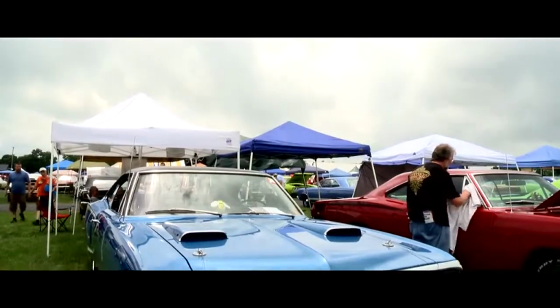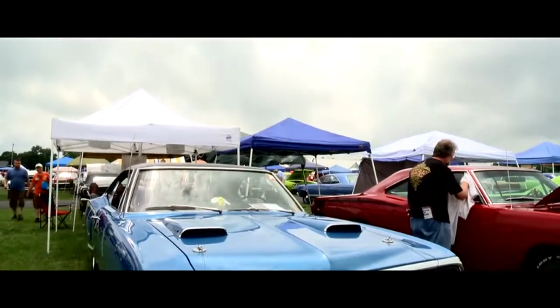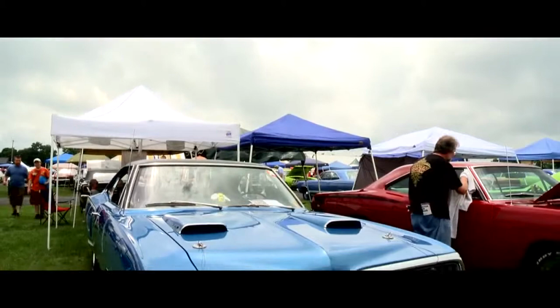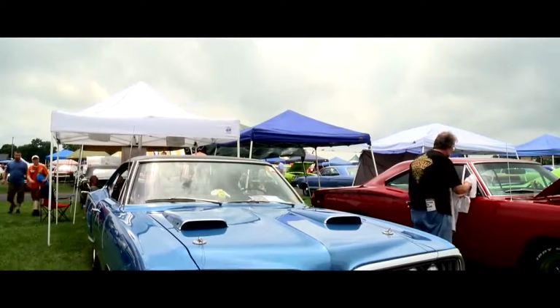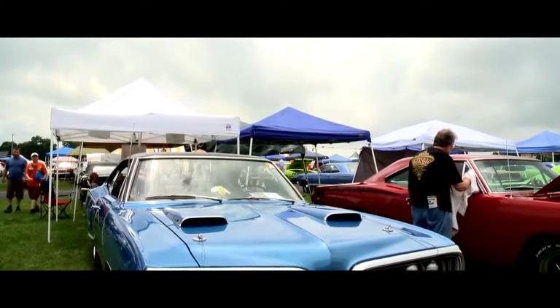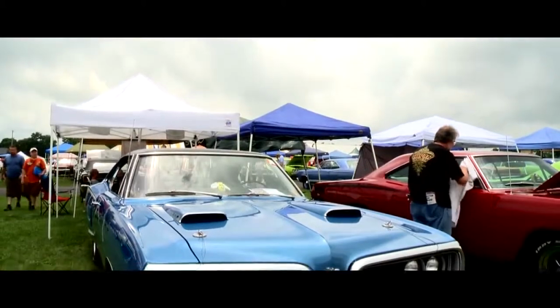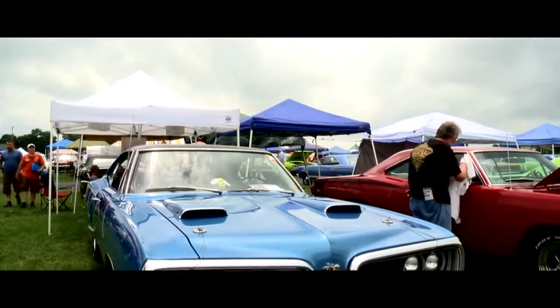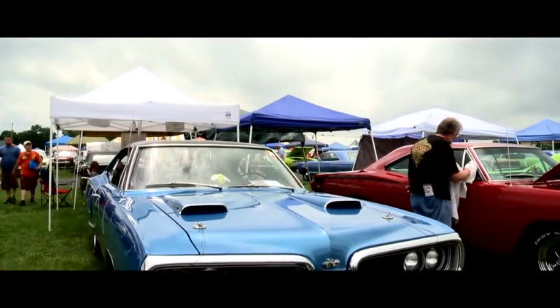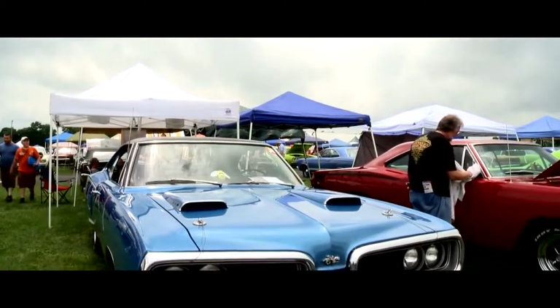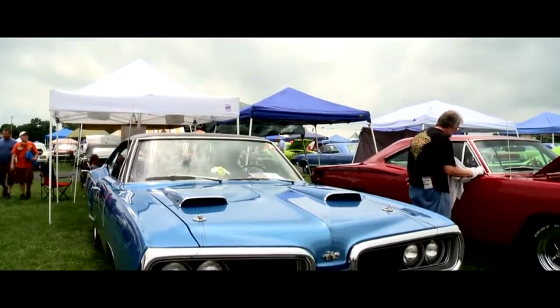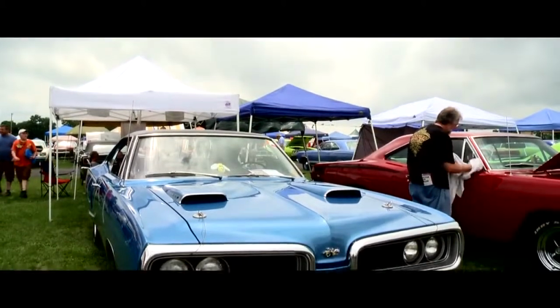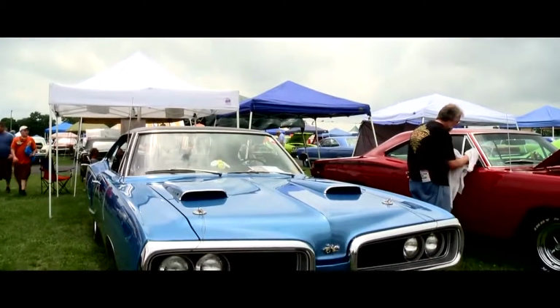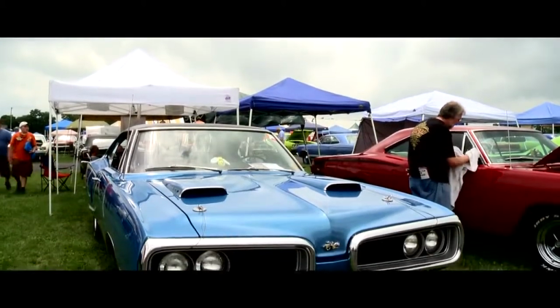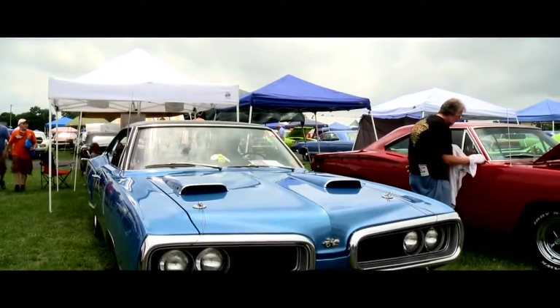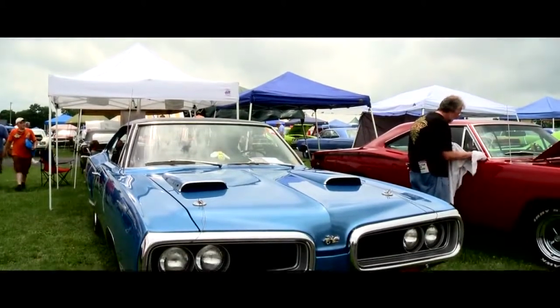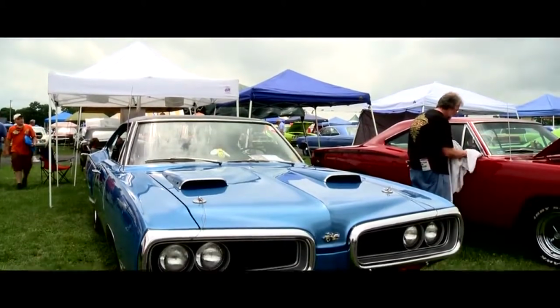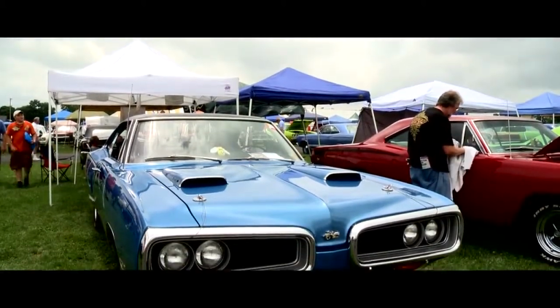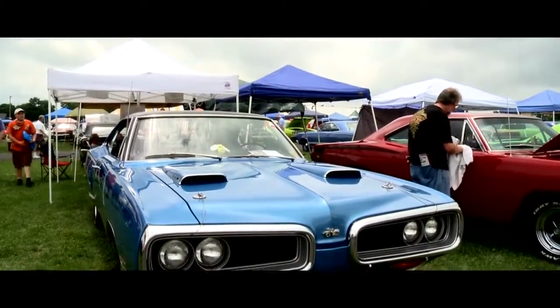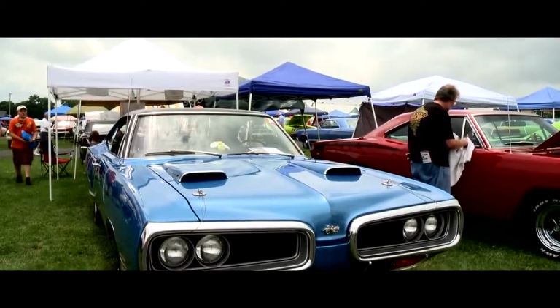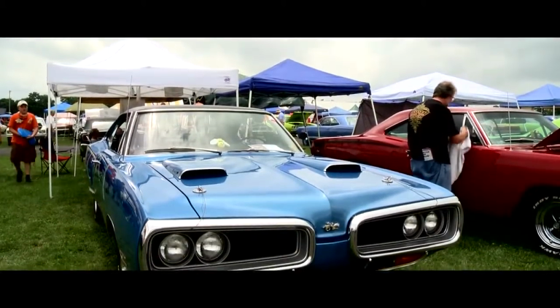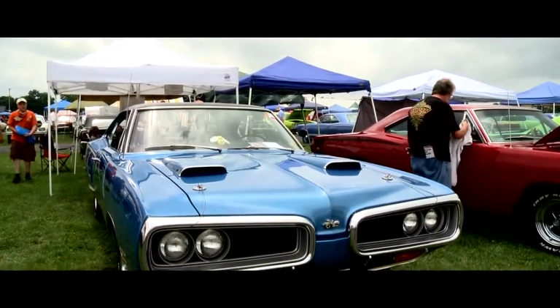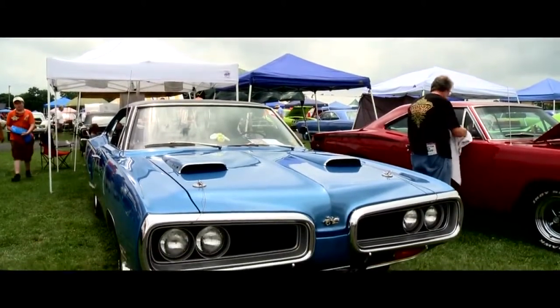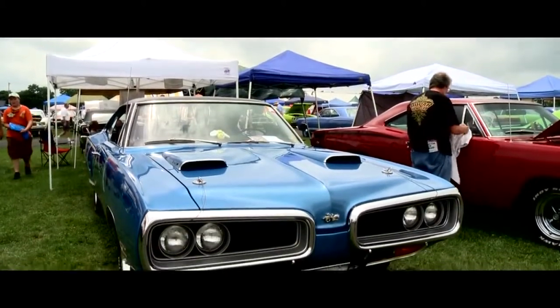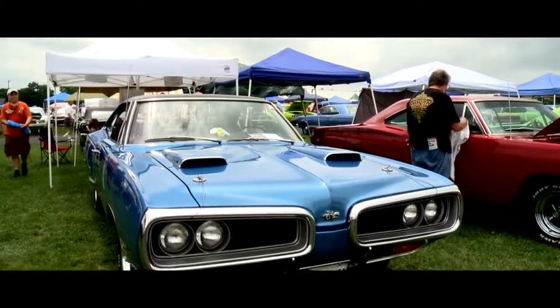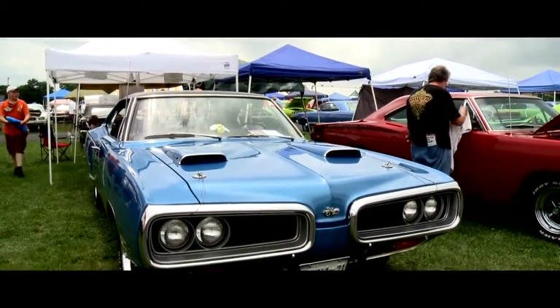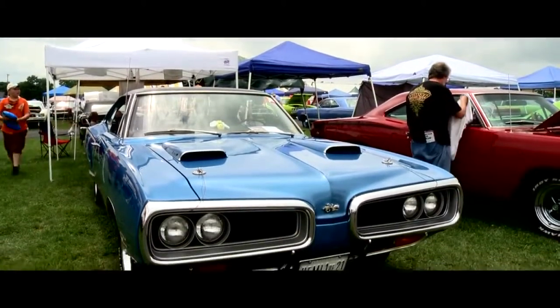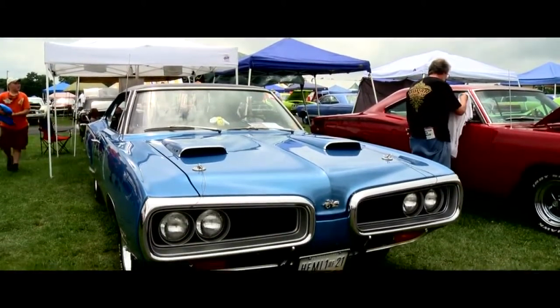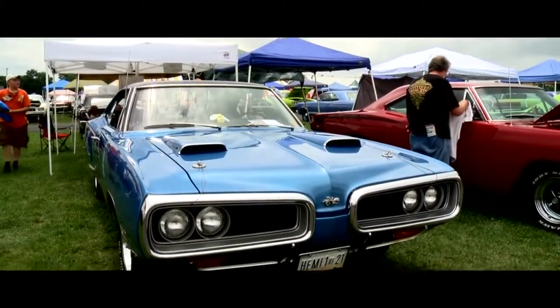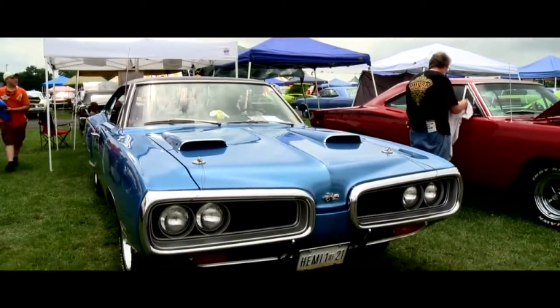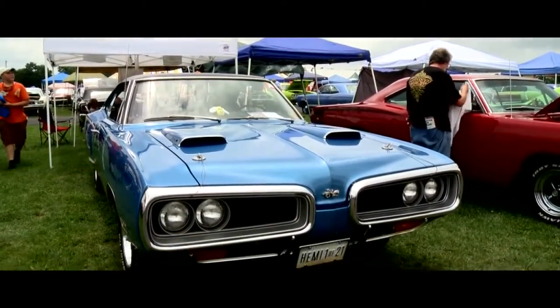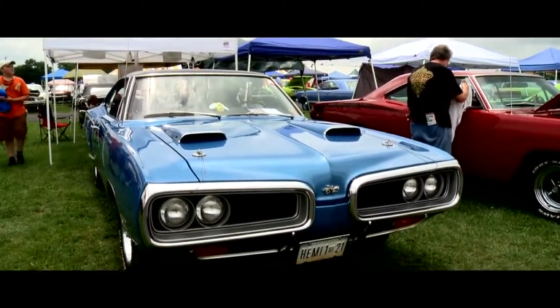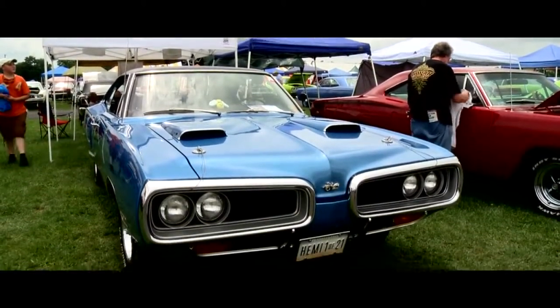It's a 1970 Hemi Superbee. Paul, did you restore this car or buy it like this?